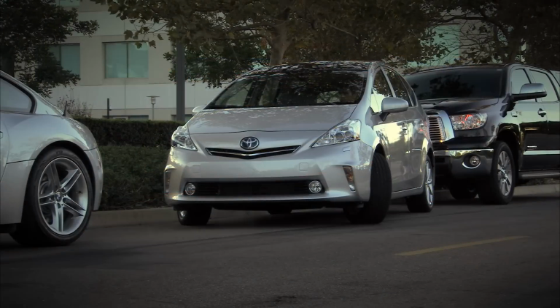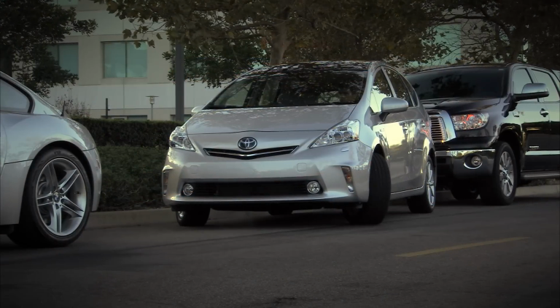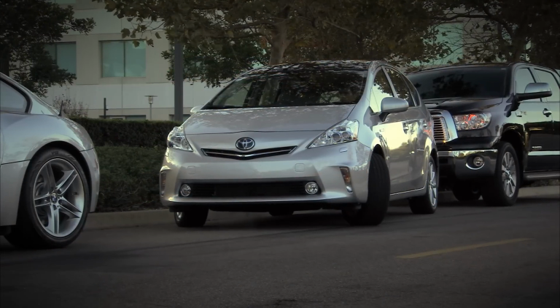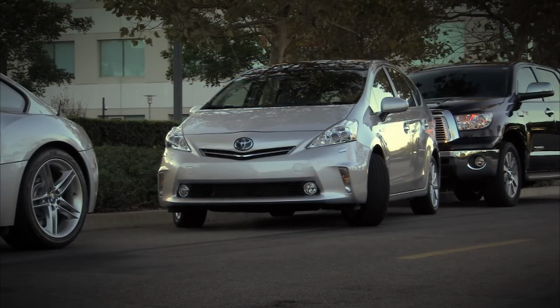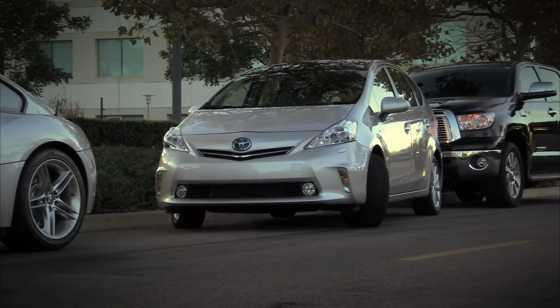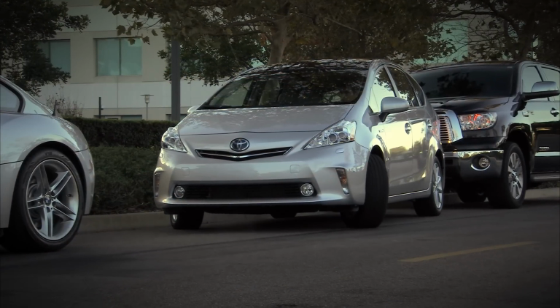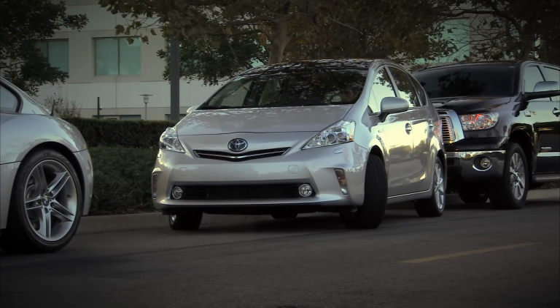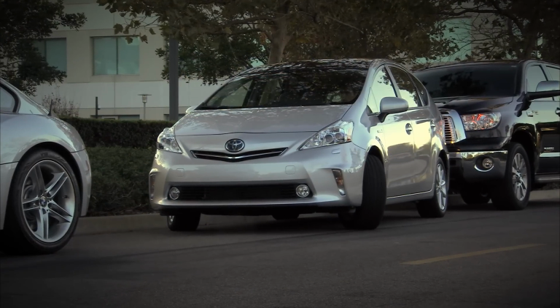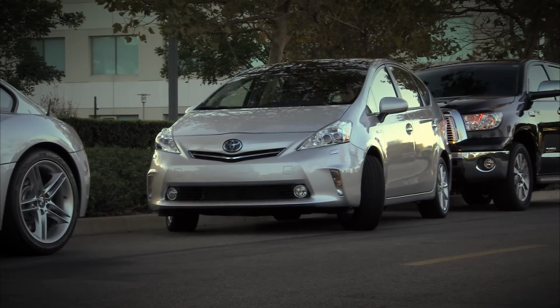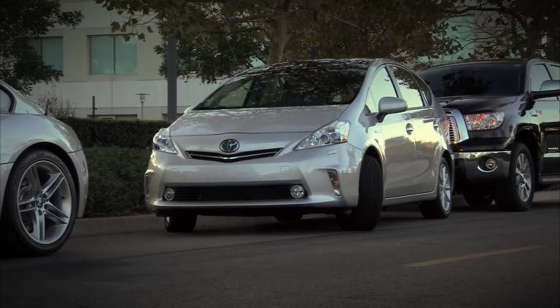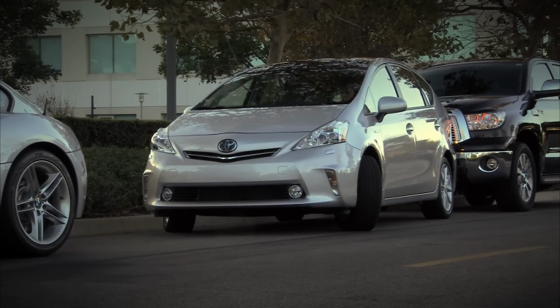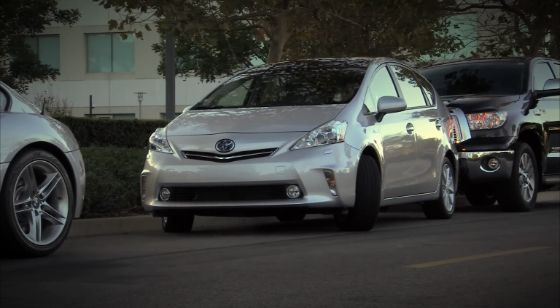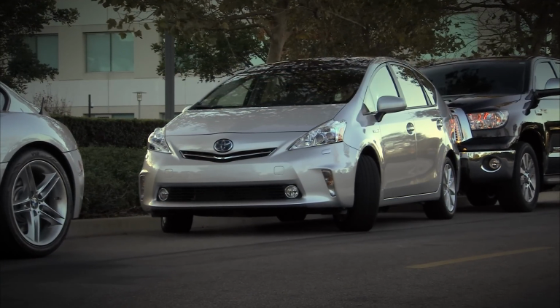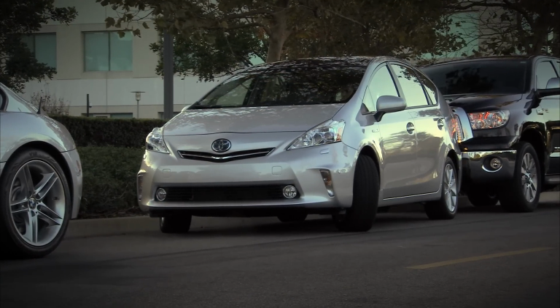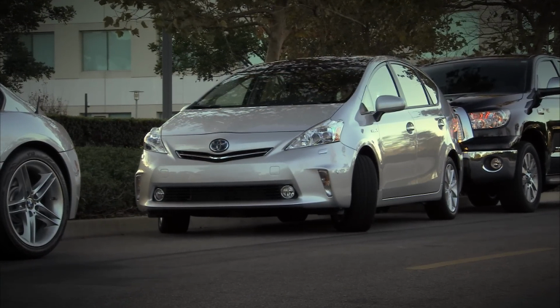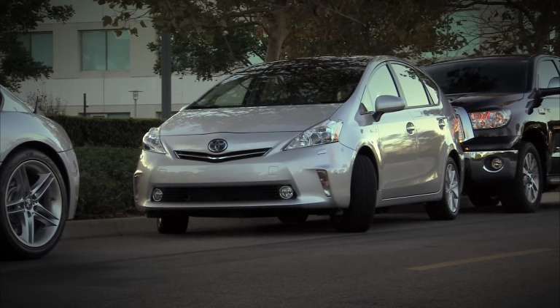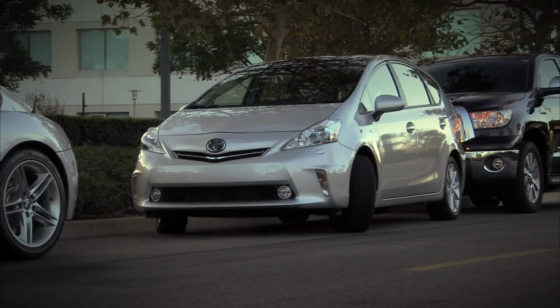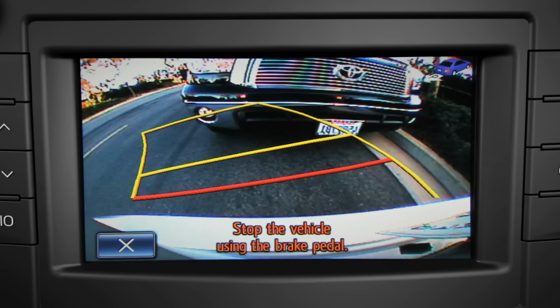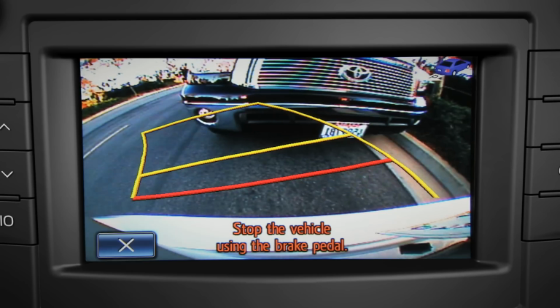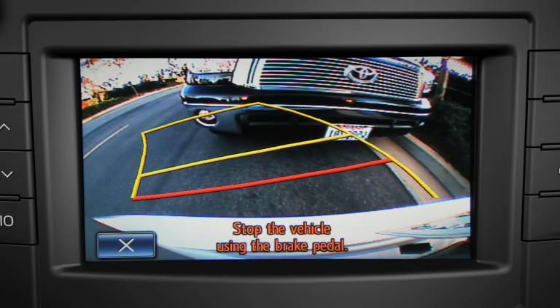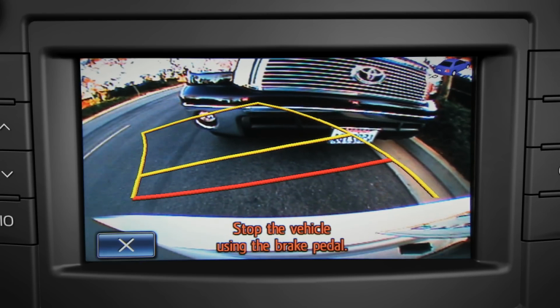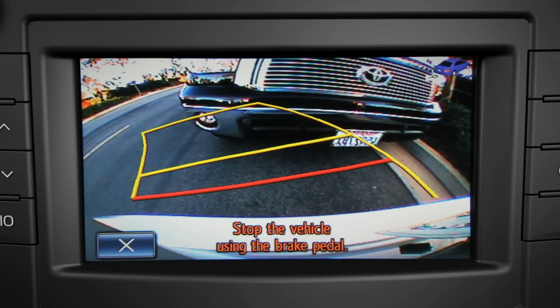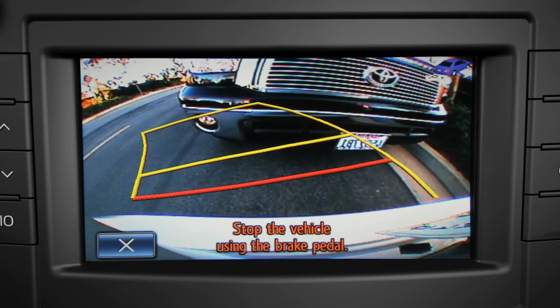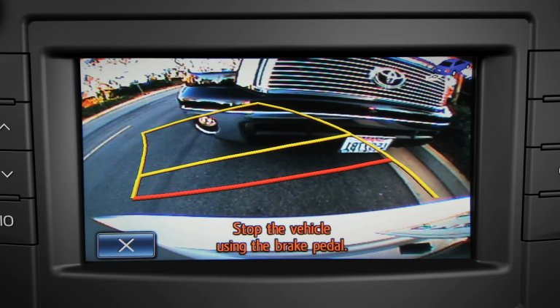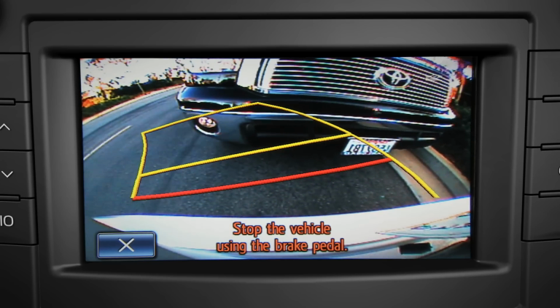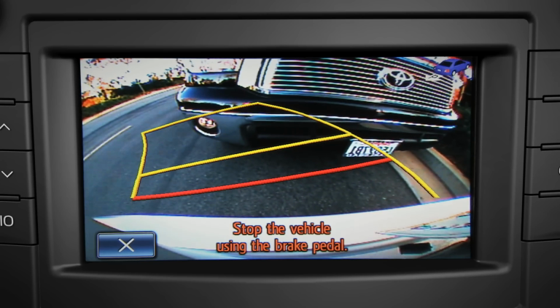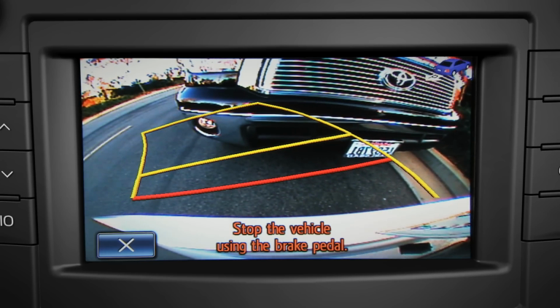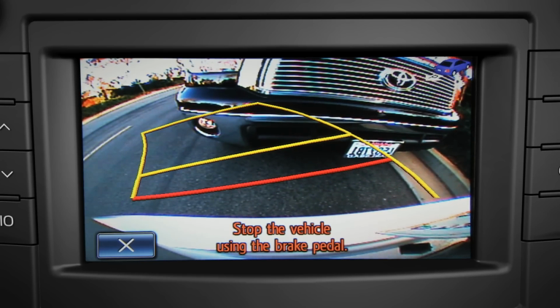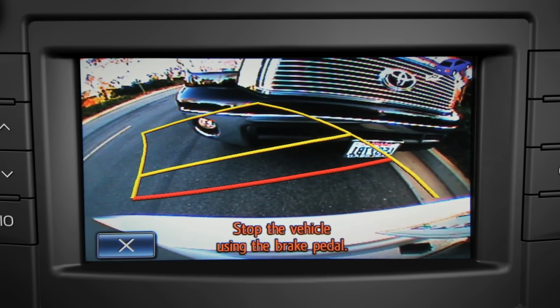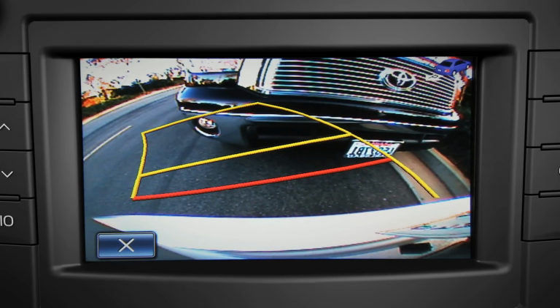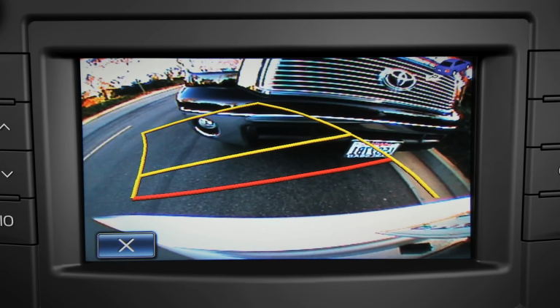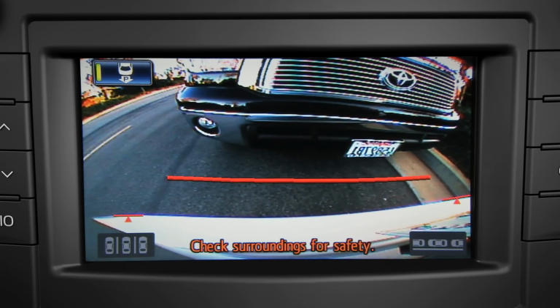The system will let you know when parking guidance is finished.